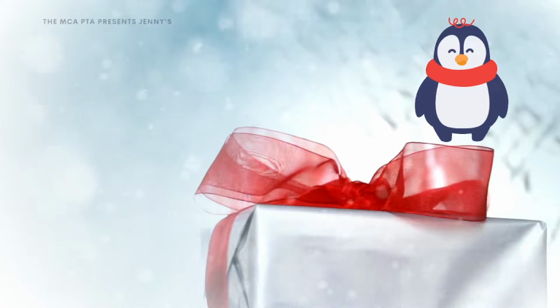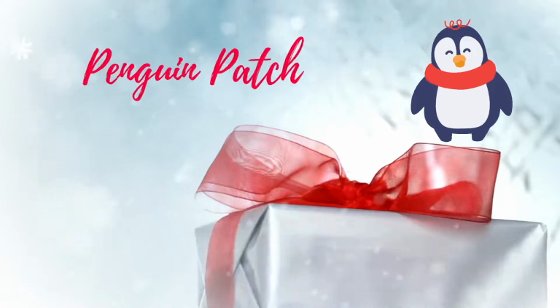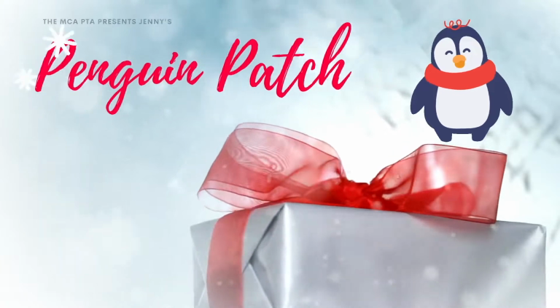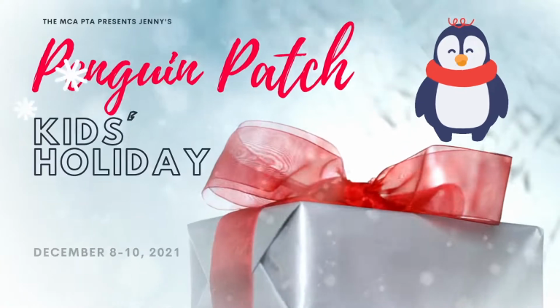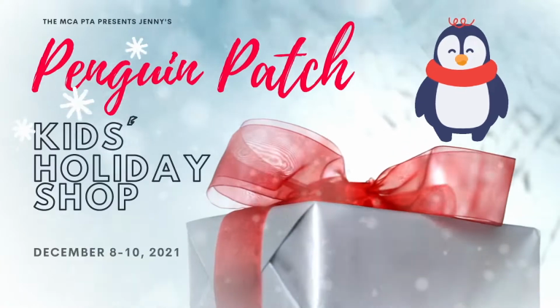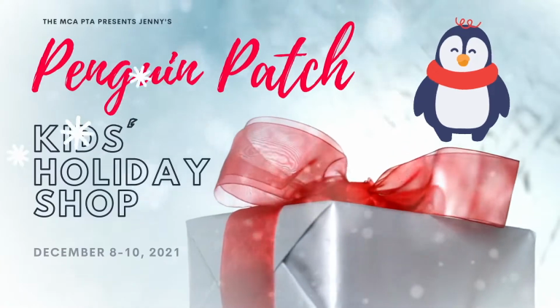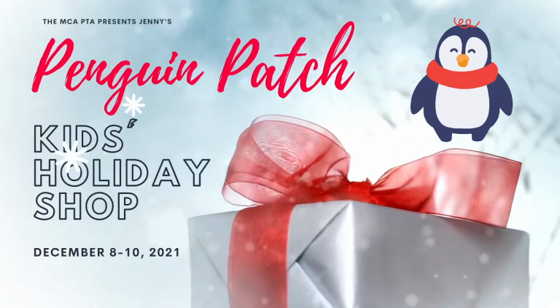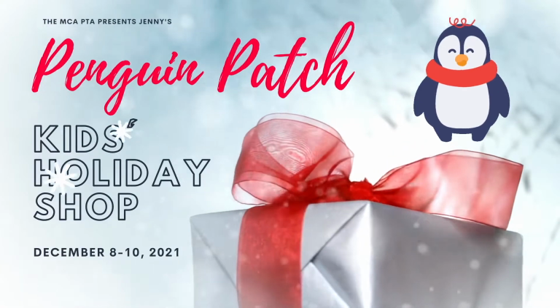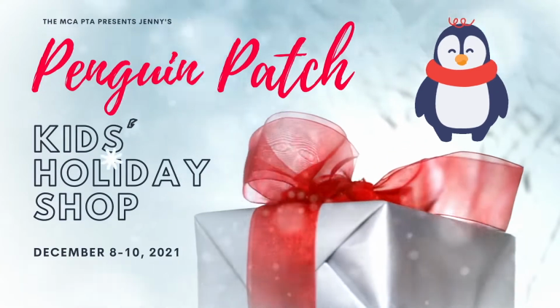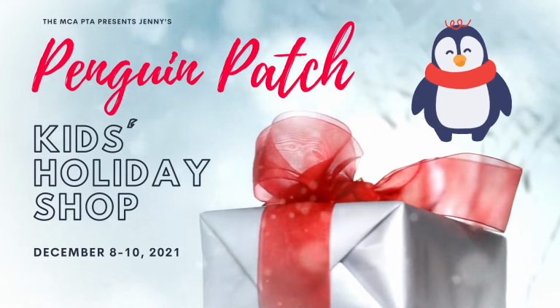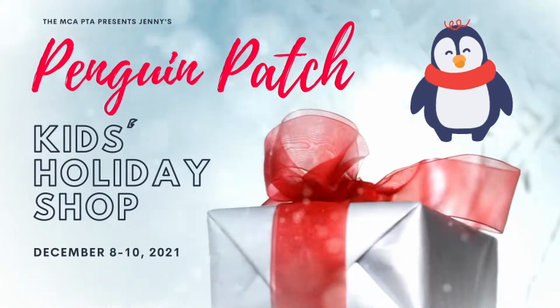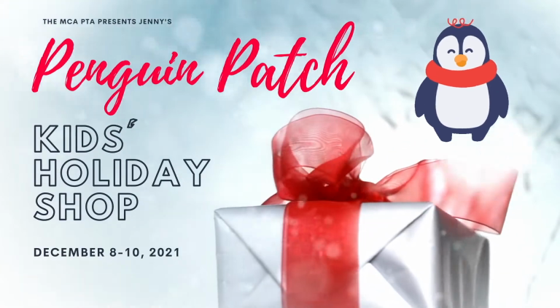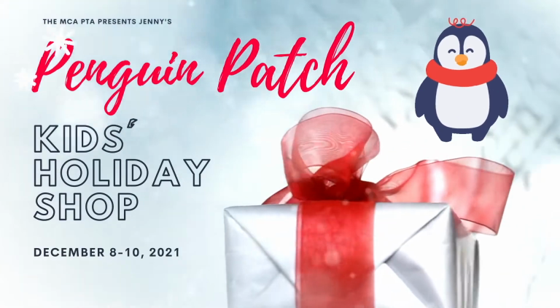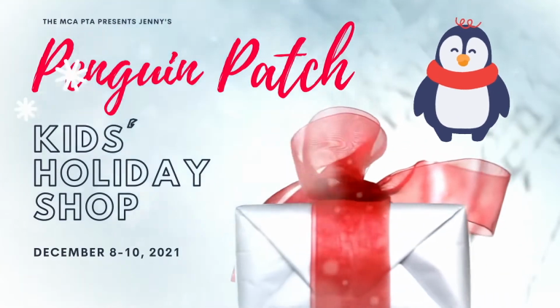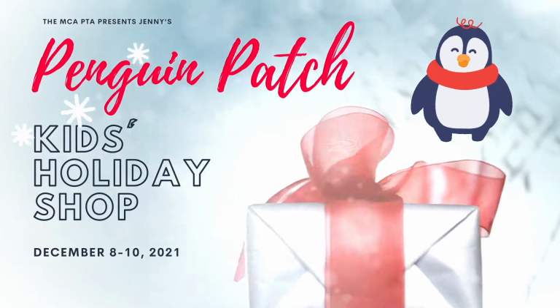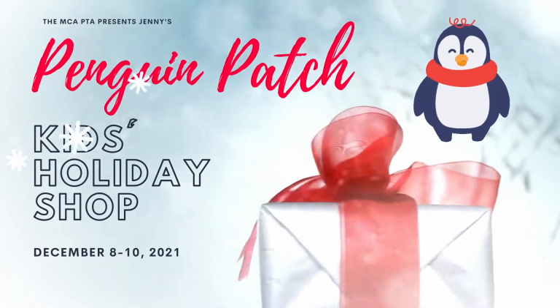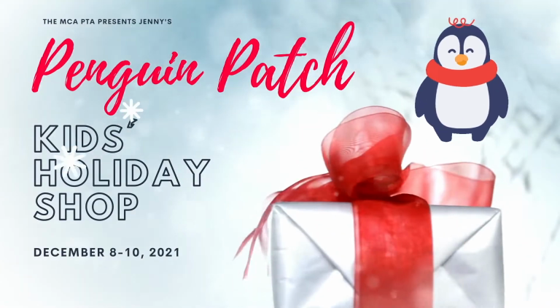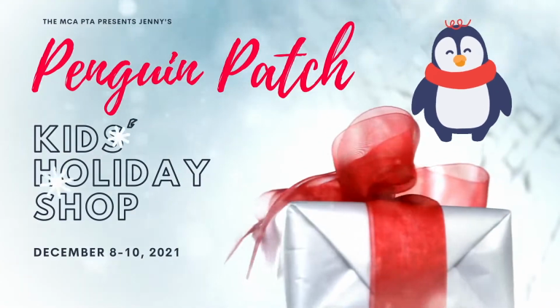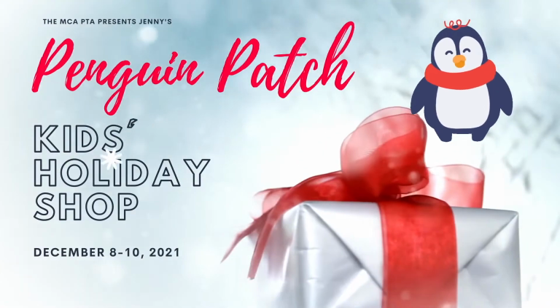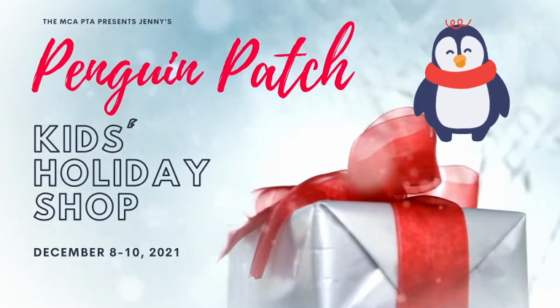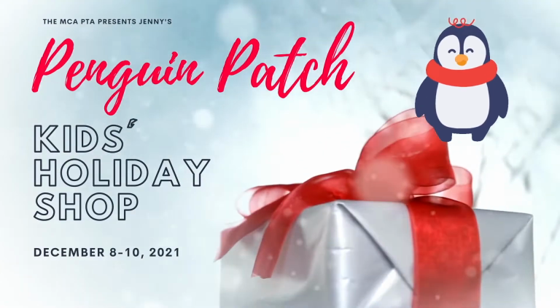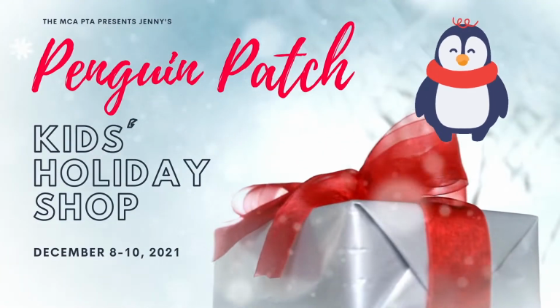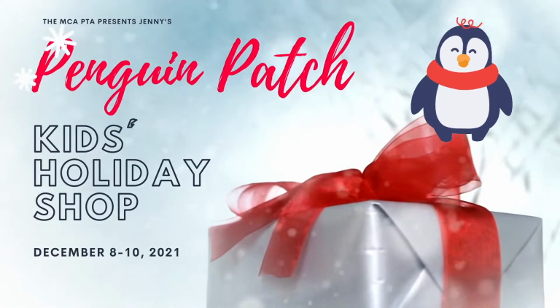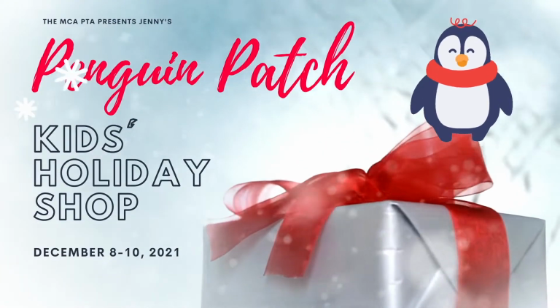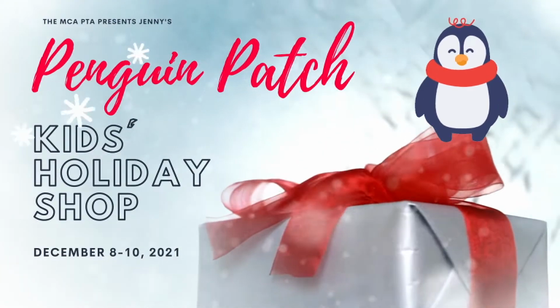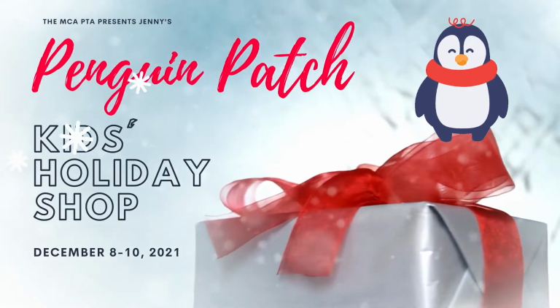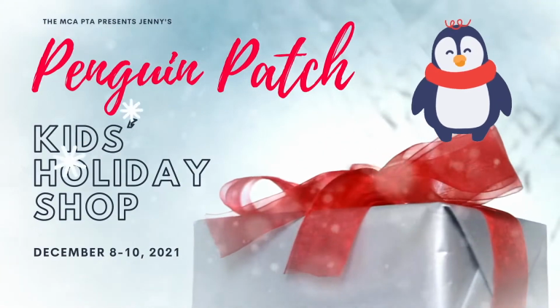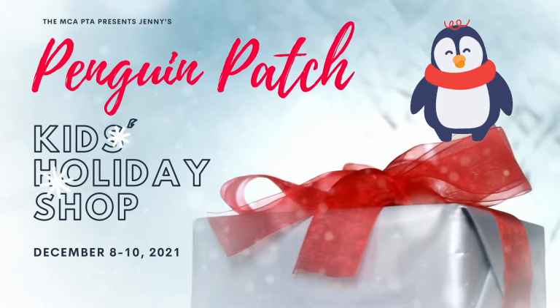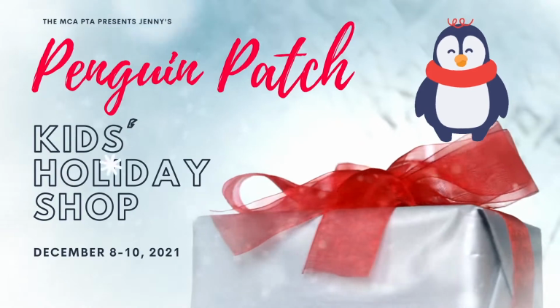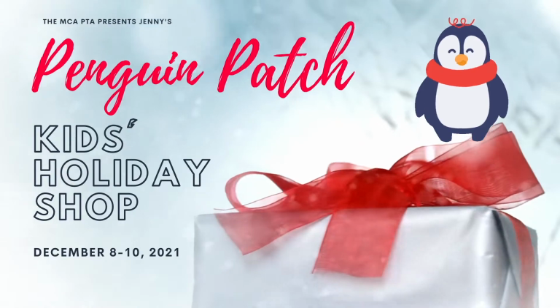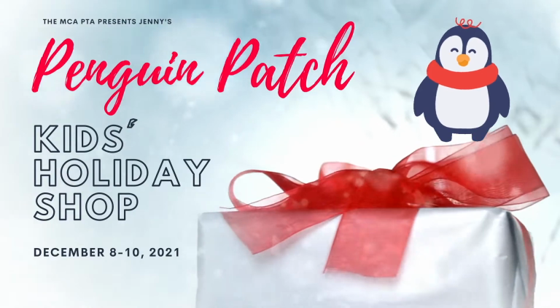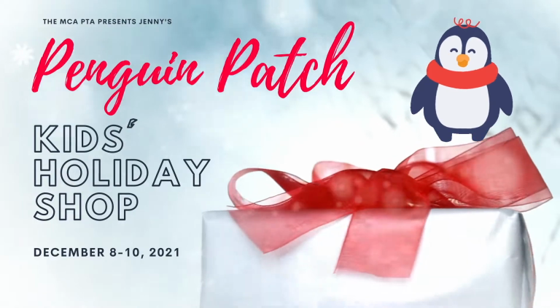Hi, I'm Carol. And I'm Jason. And we're here to tell you about an exciting event from your MCA PTA.